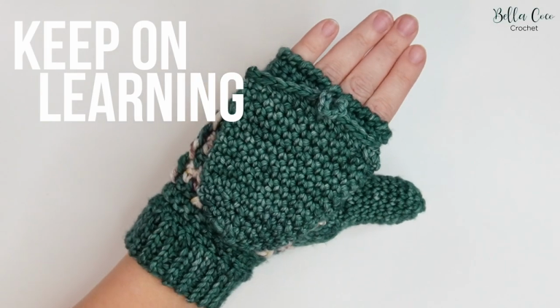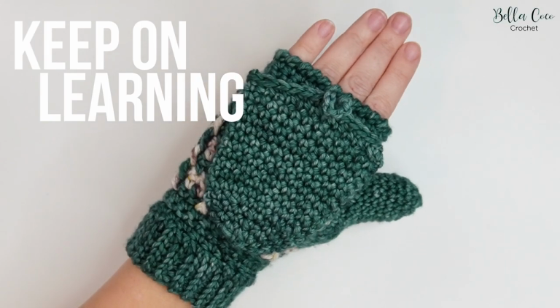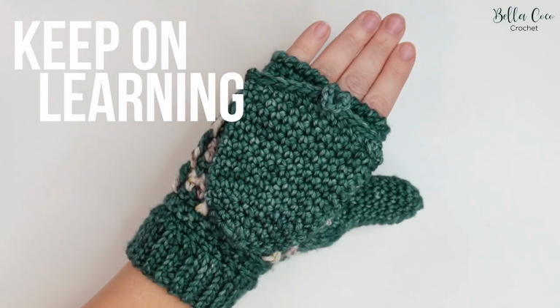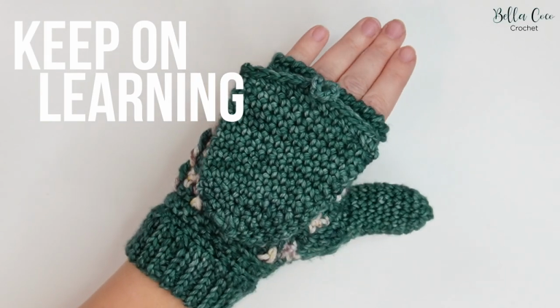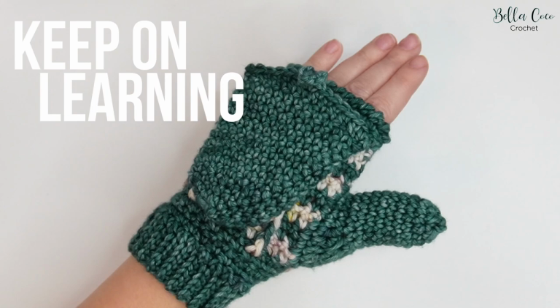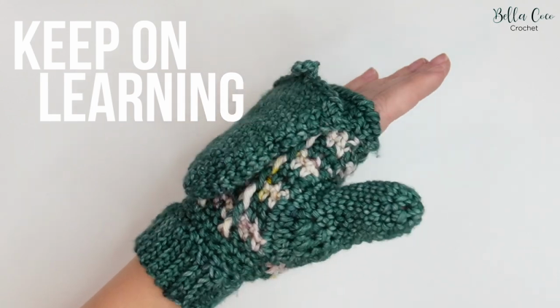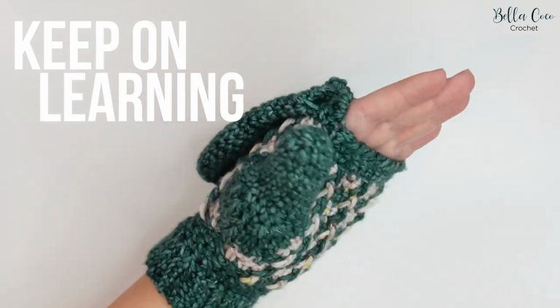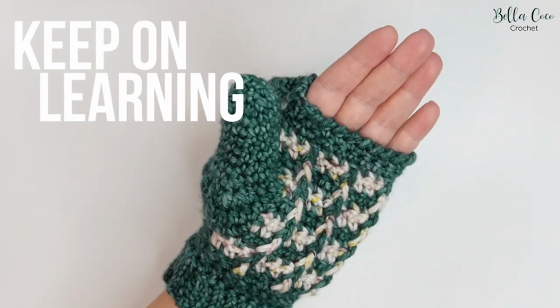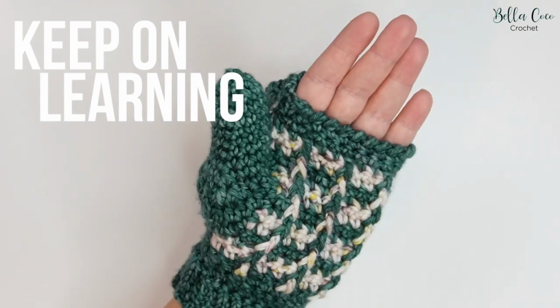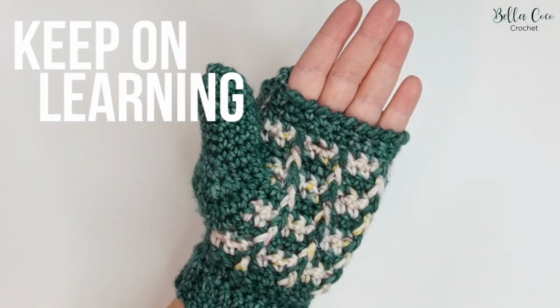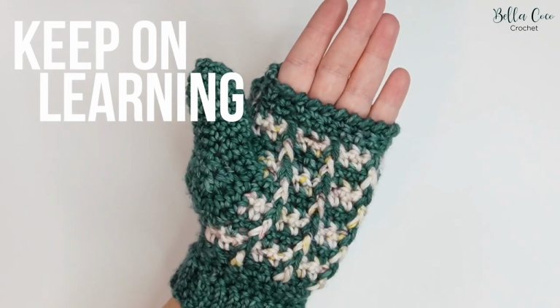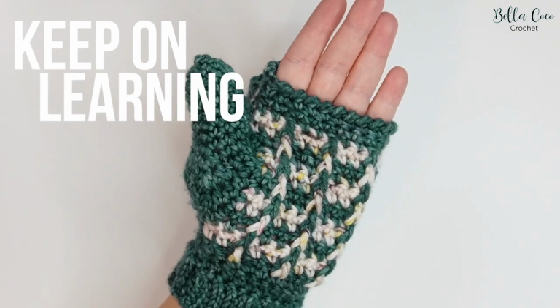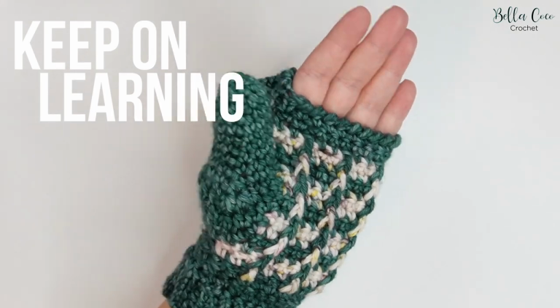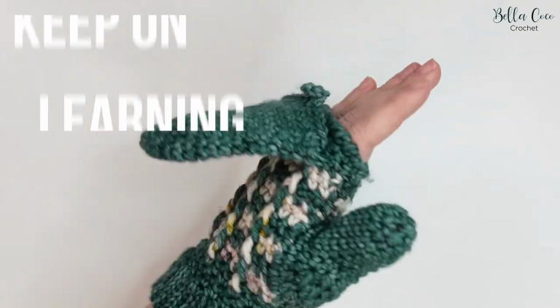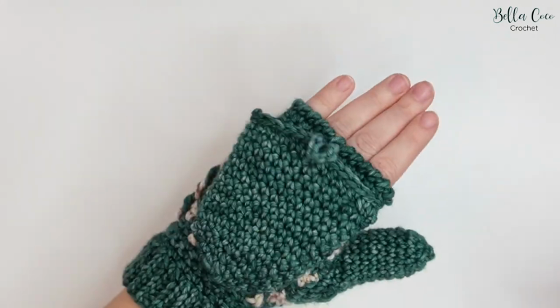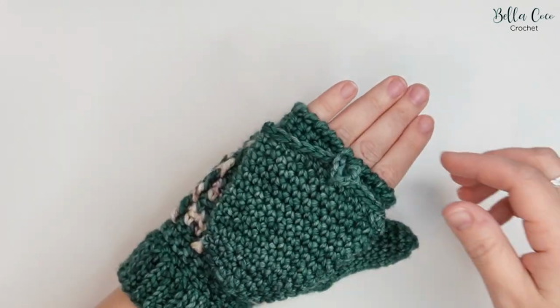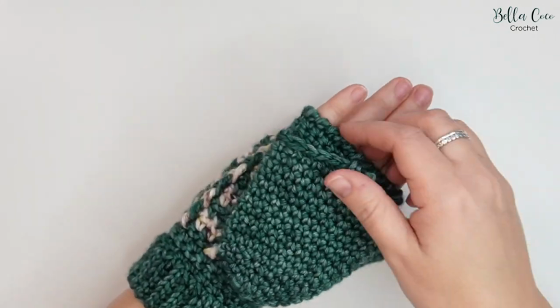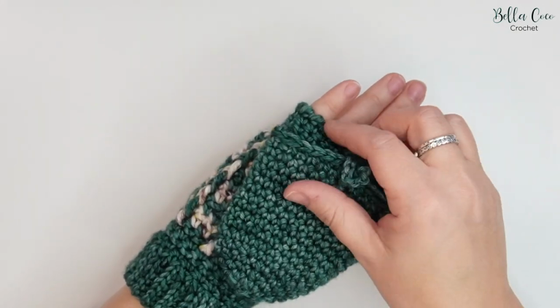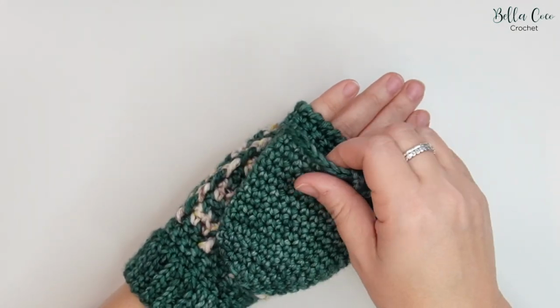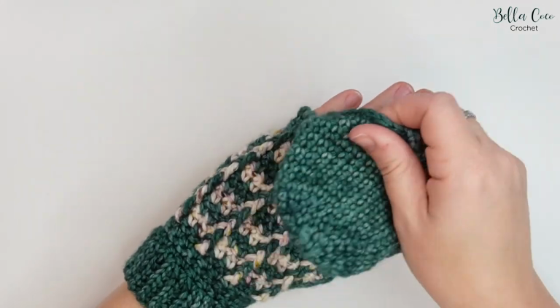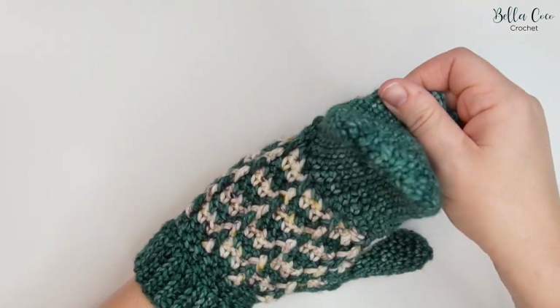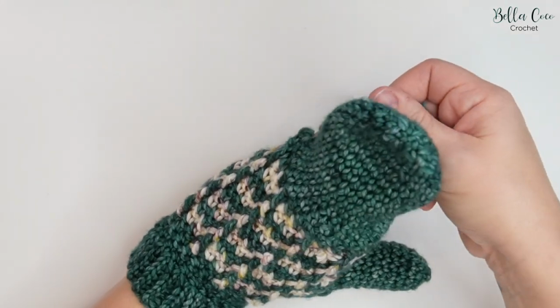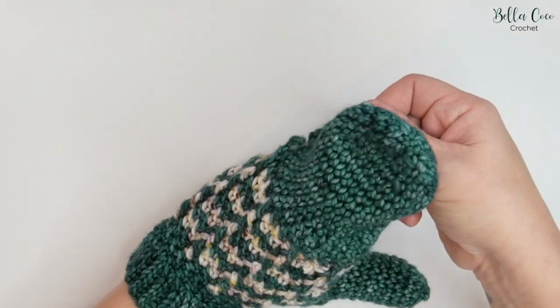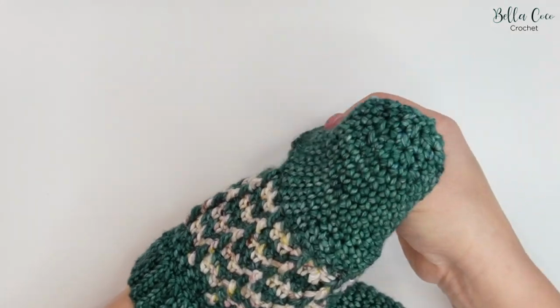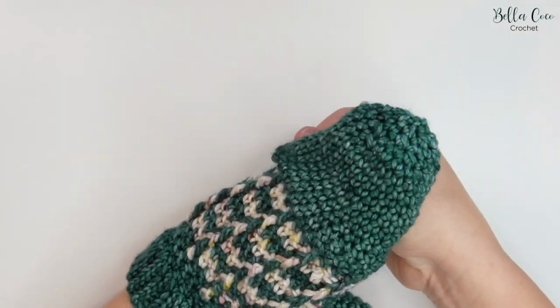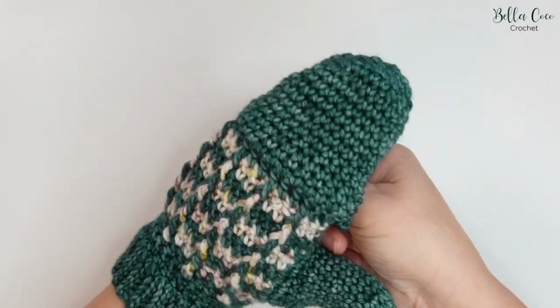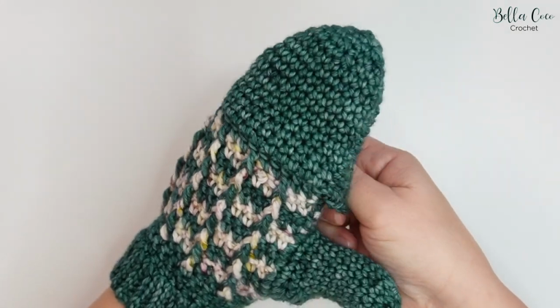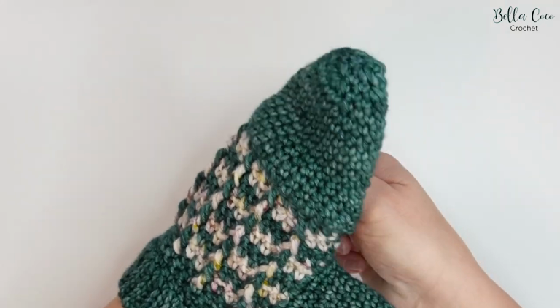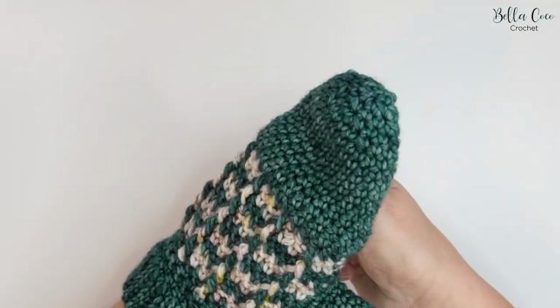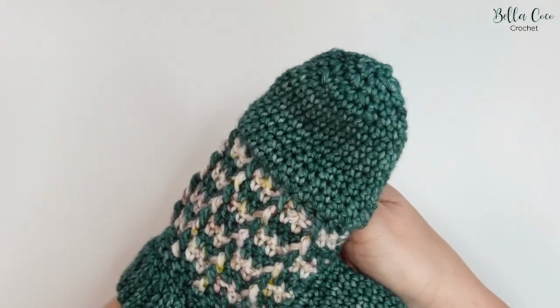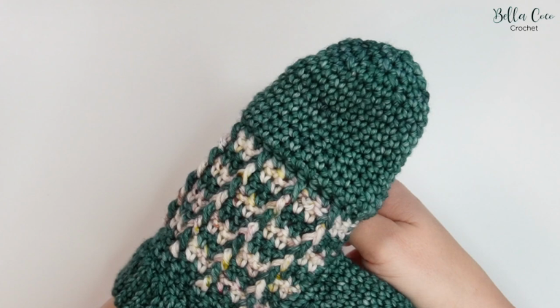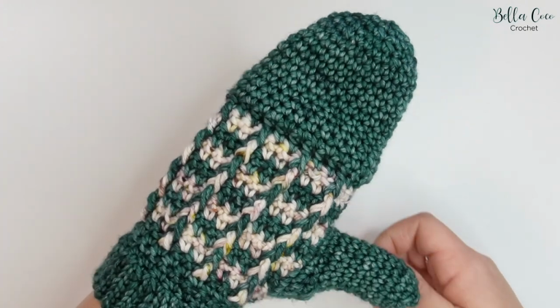If you would like to learn how to turn your wrist warmers into convertible mittens, you might want to check out this video — I'll show you how.